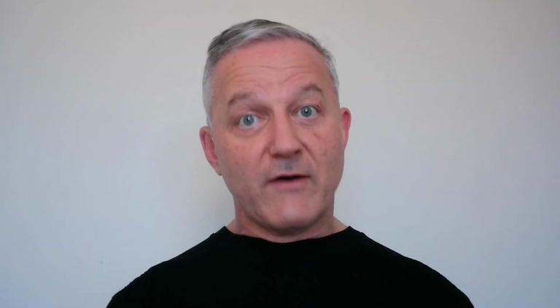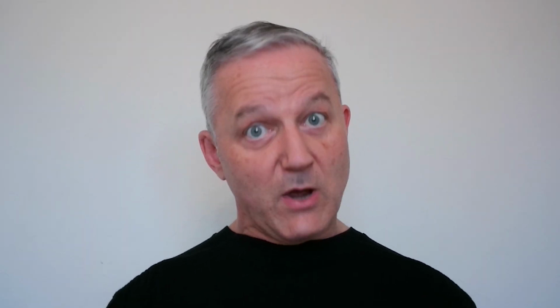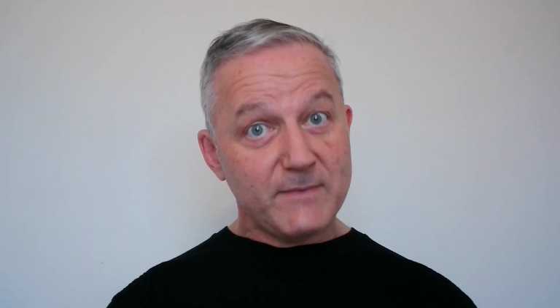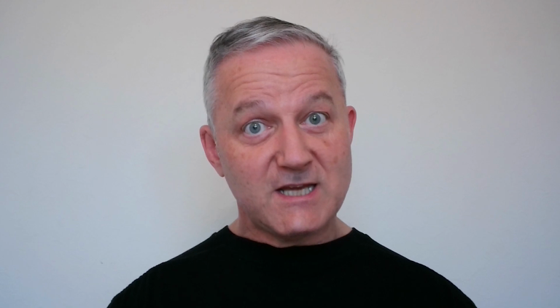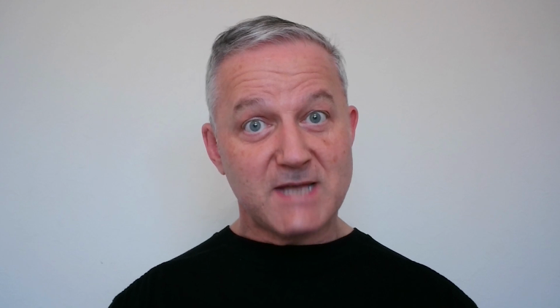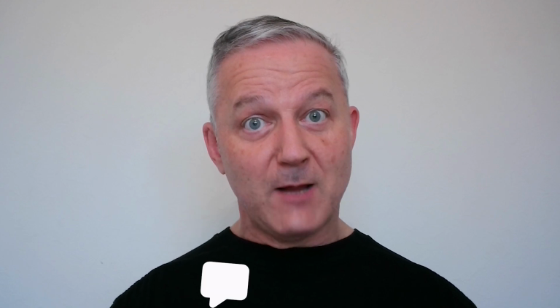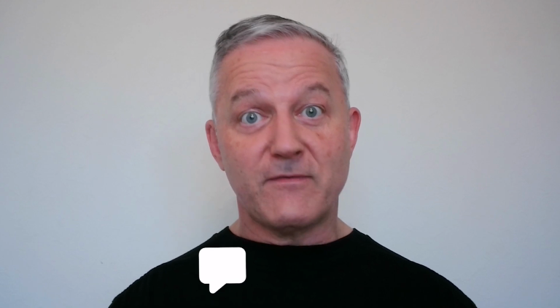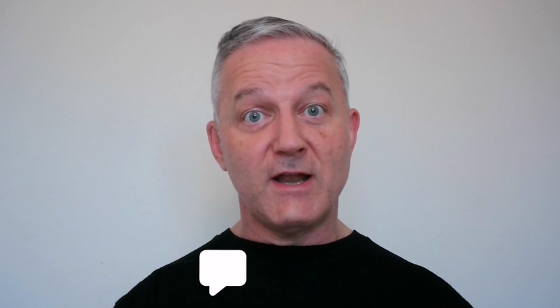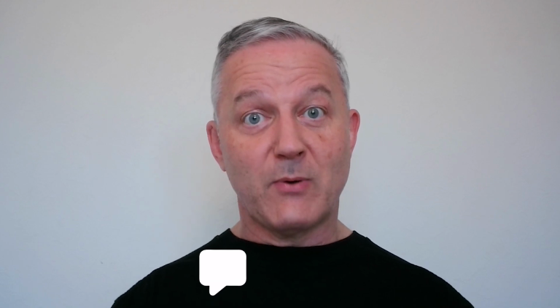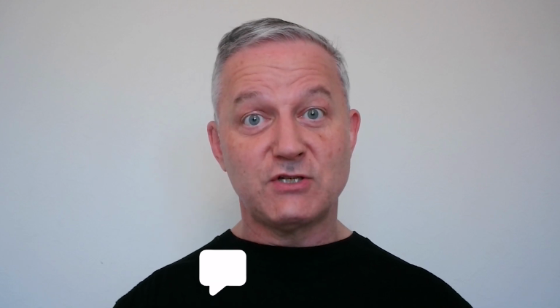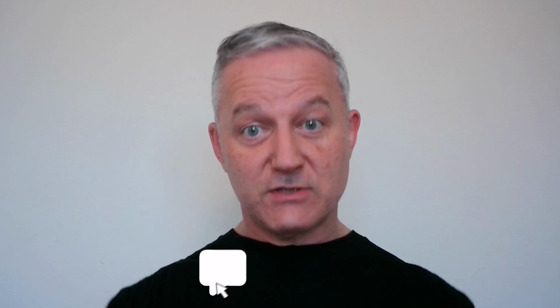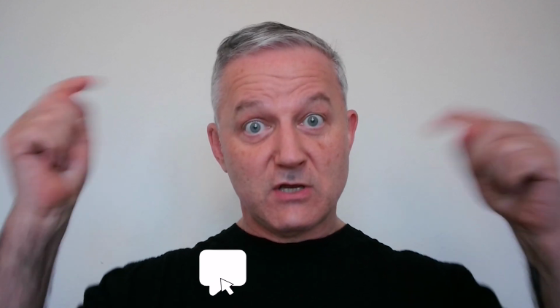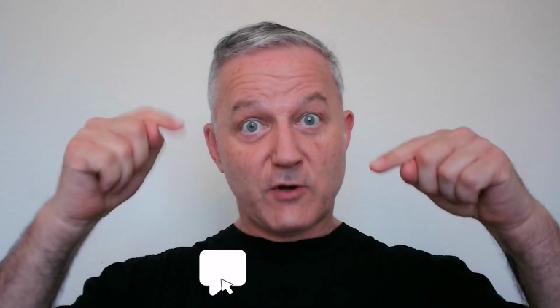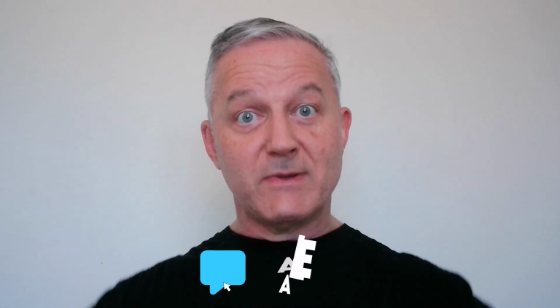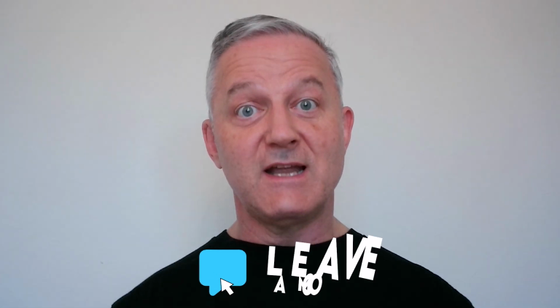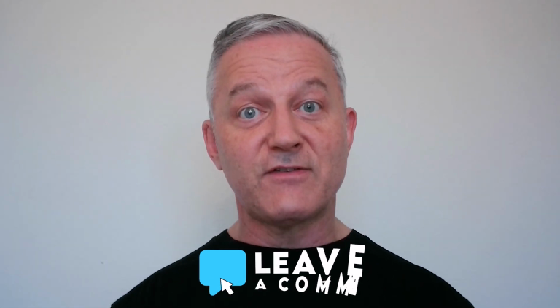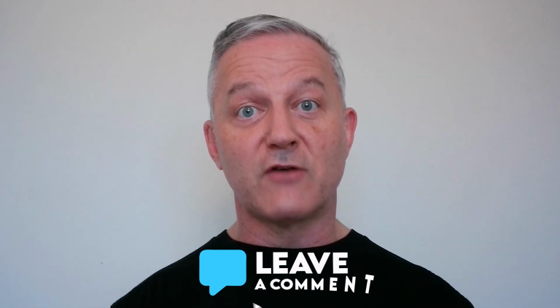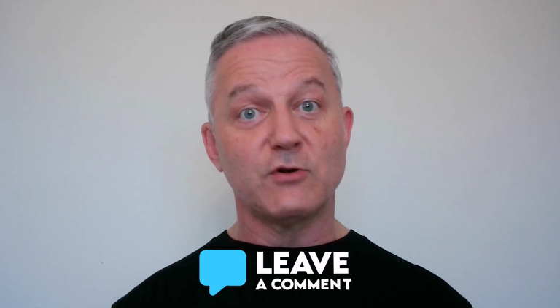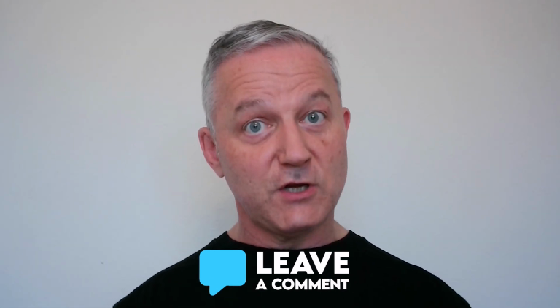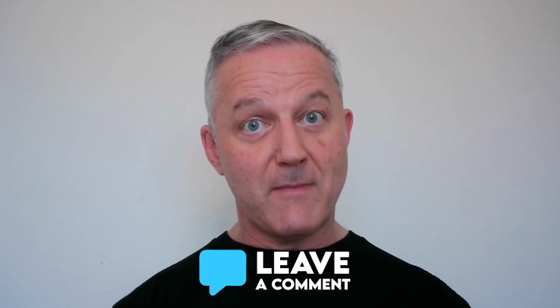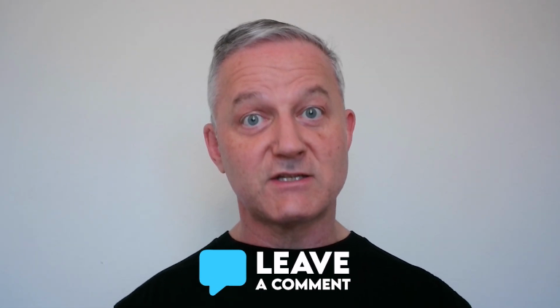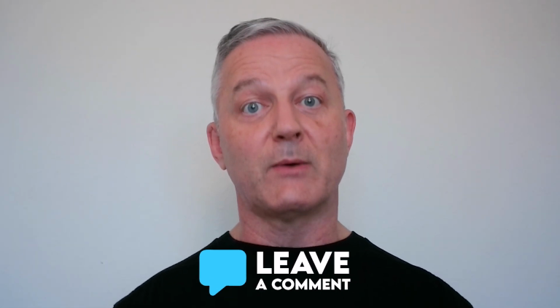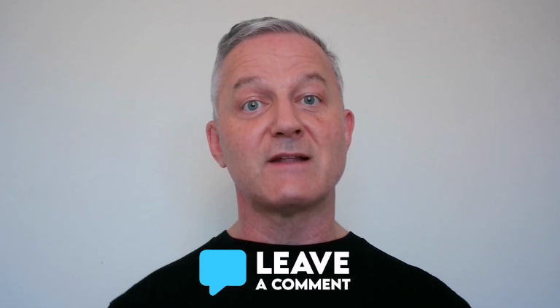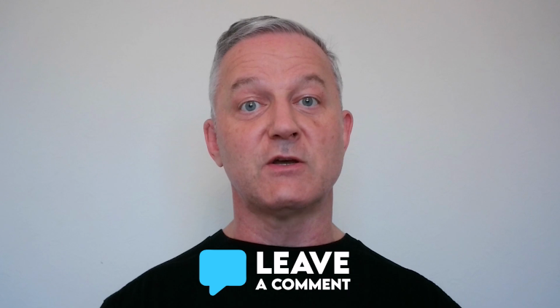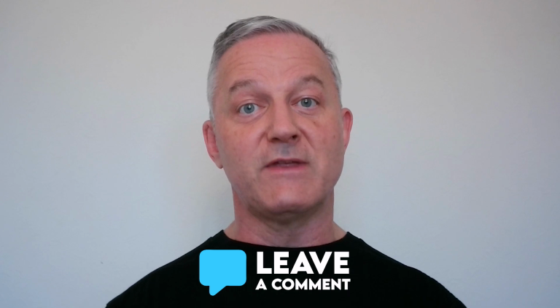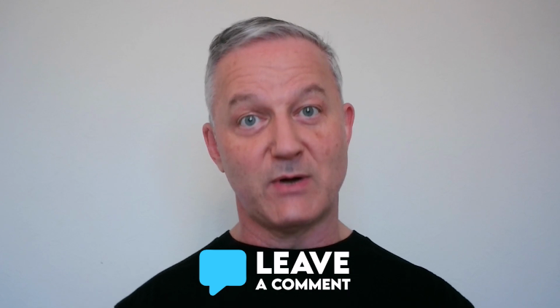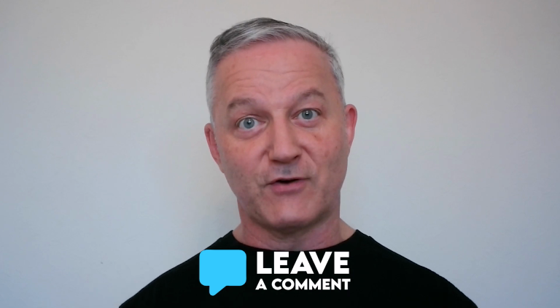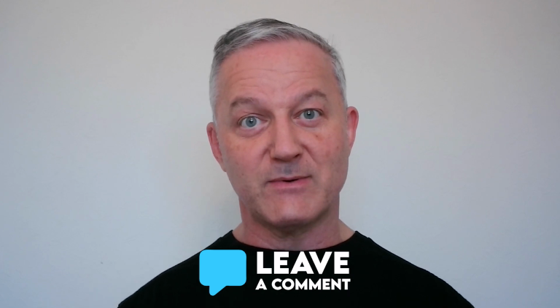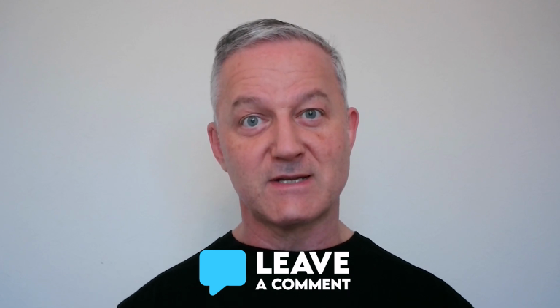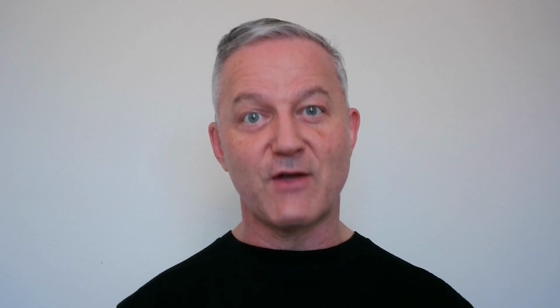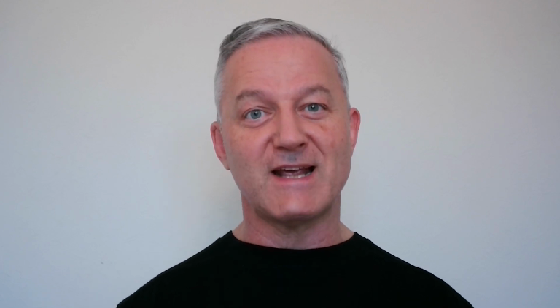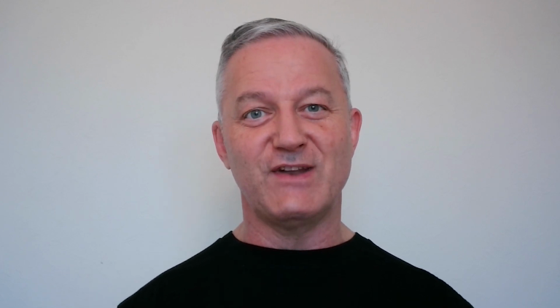Alright, so I hope these tips help. If you've got any questions, drop them underneath and I'll read all your comments and I will answer them within 24 hours. See you on the next video.